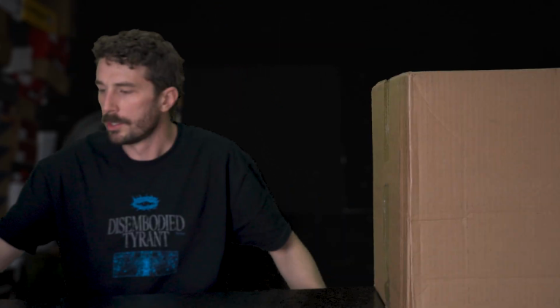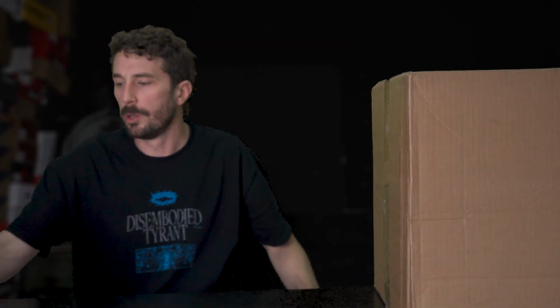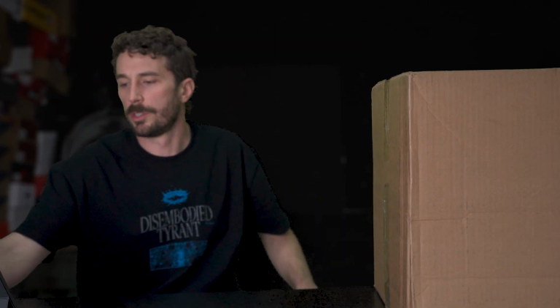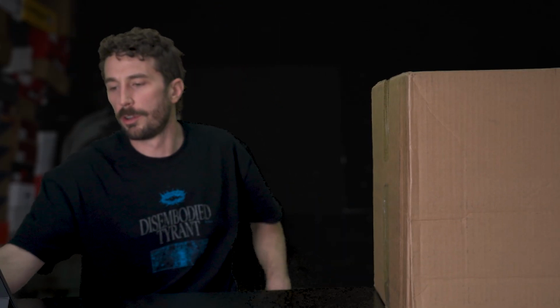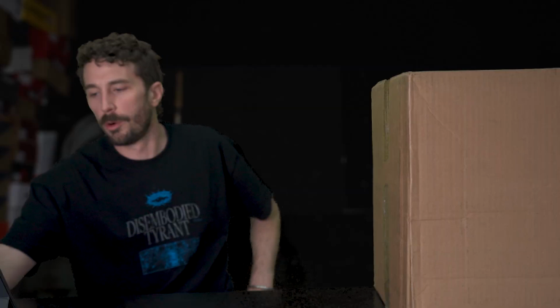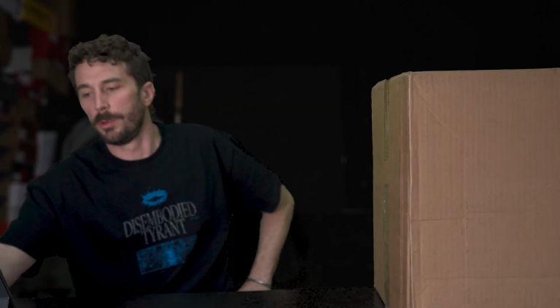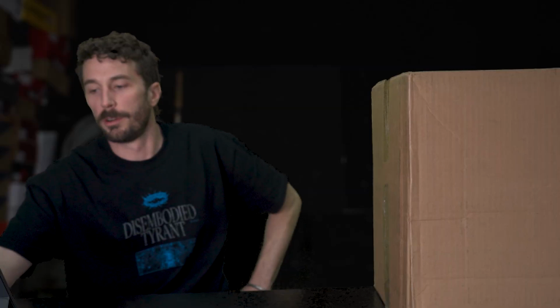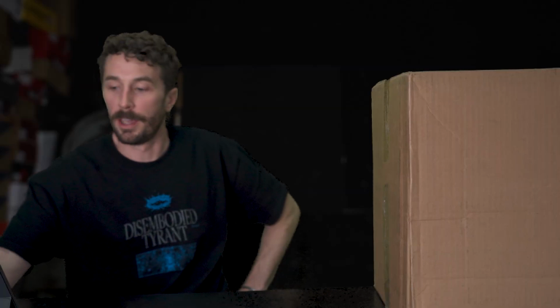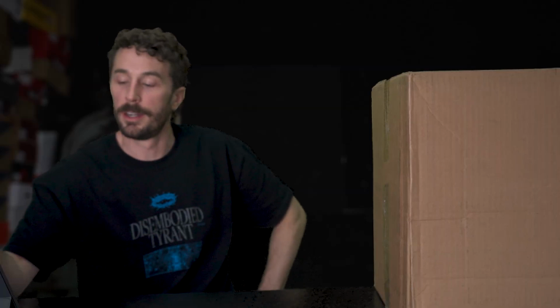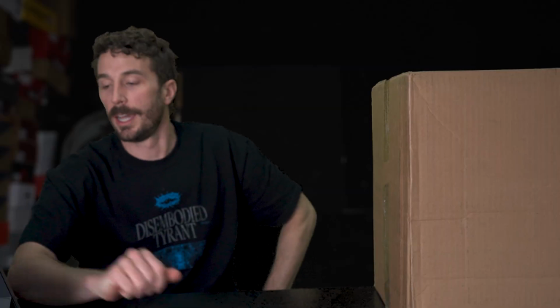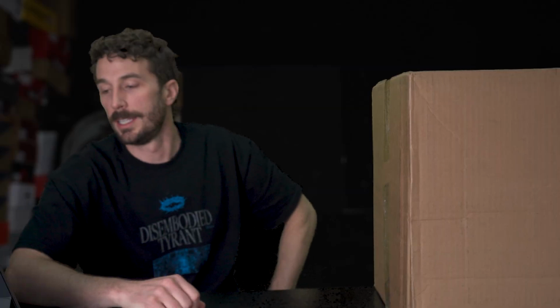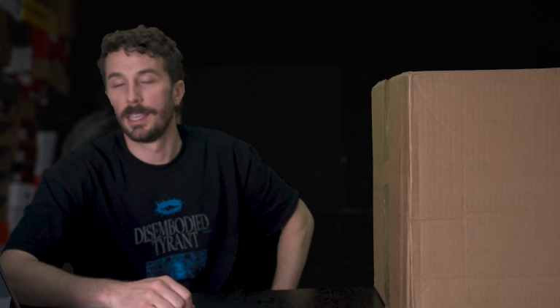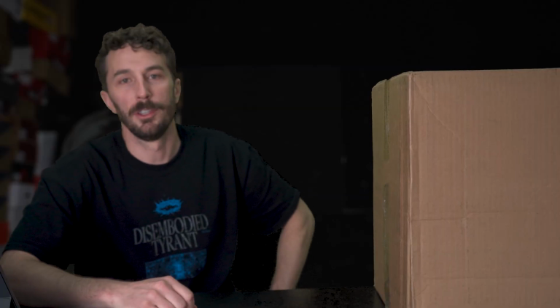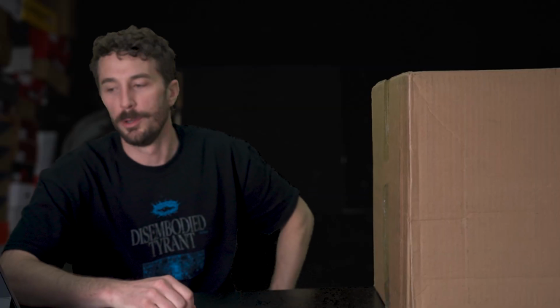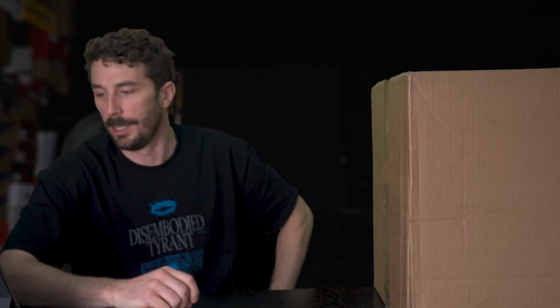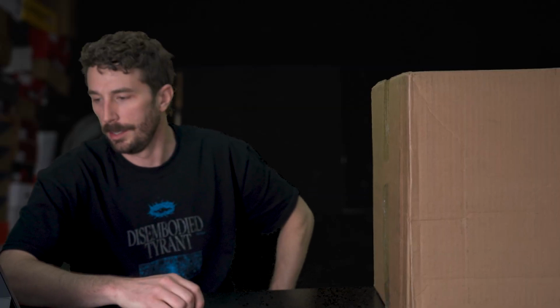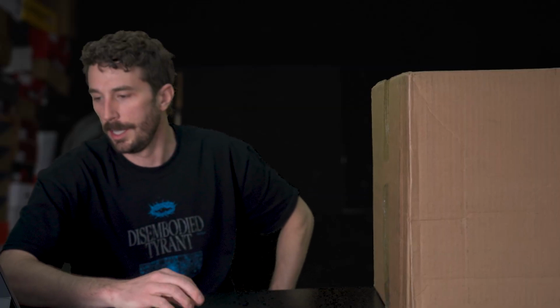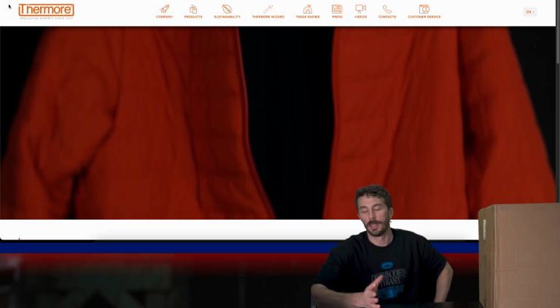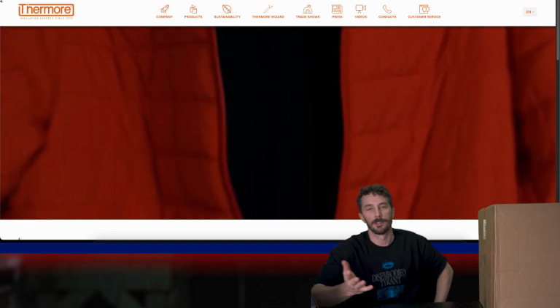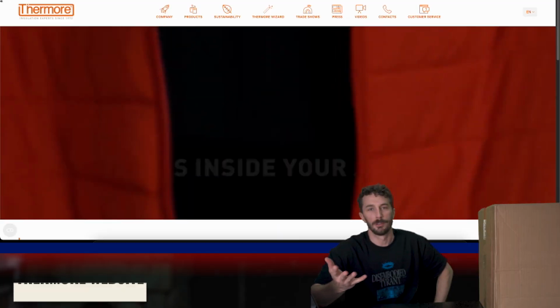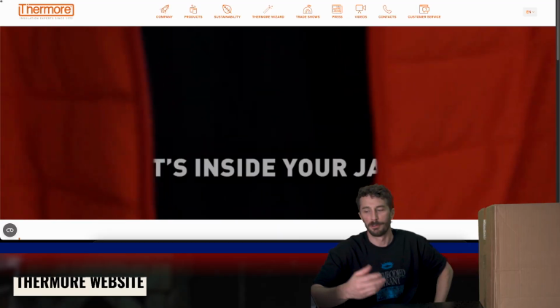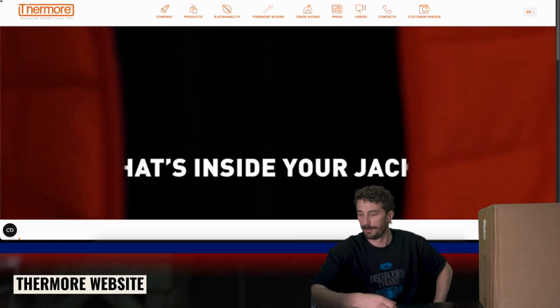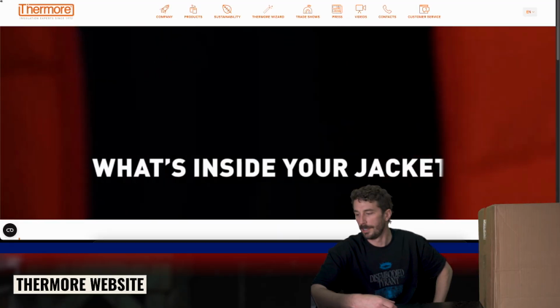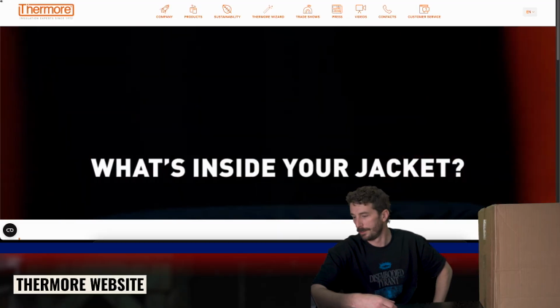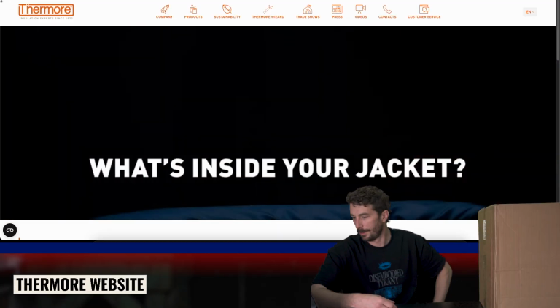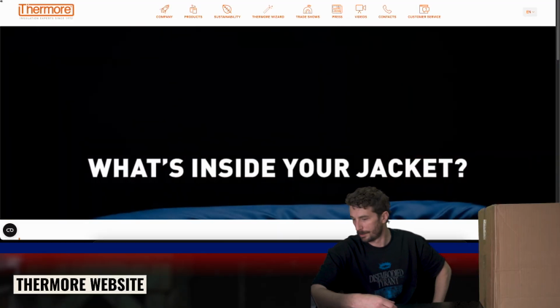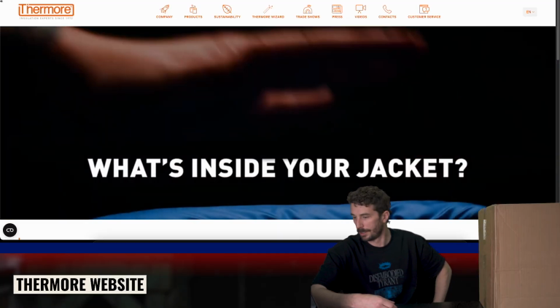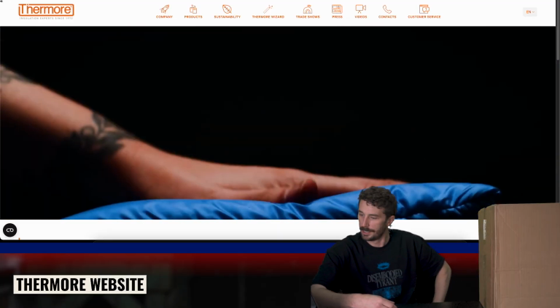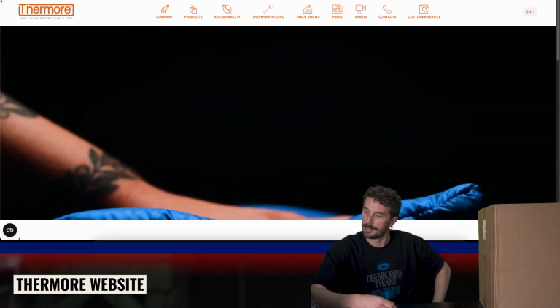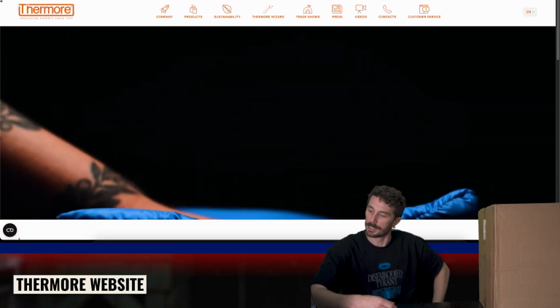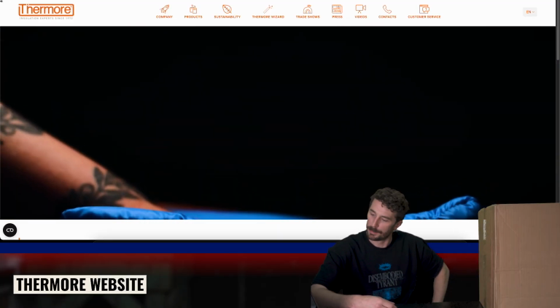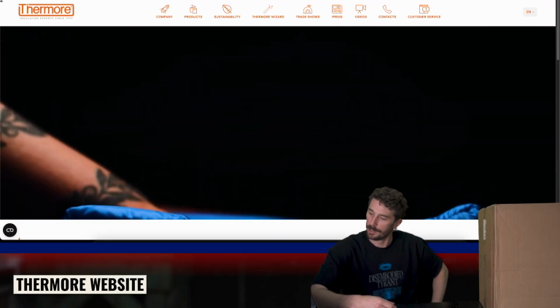Who is Thermore? They were founded in 1972 in Italy, so it's over 50 years of expertise and experience. They were pioneers in synthetic insulation and outdoor wear.